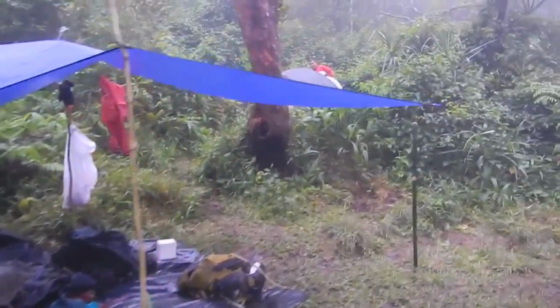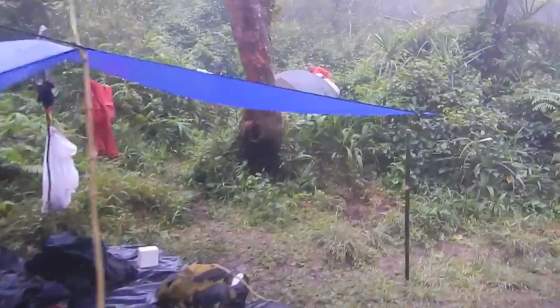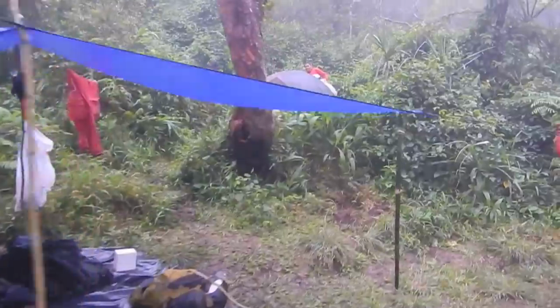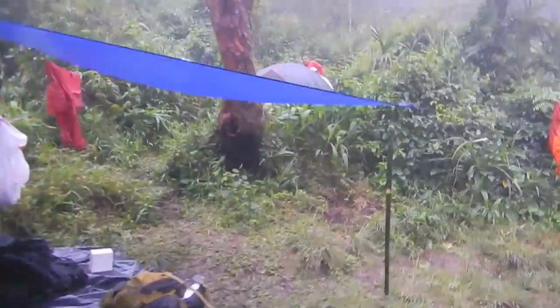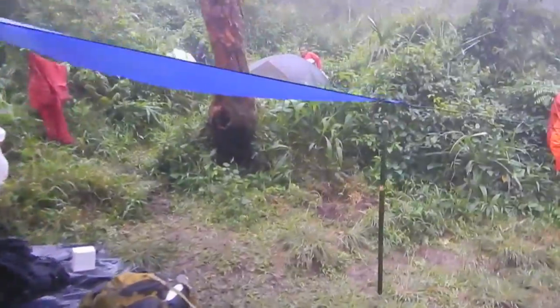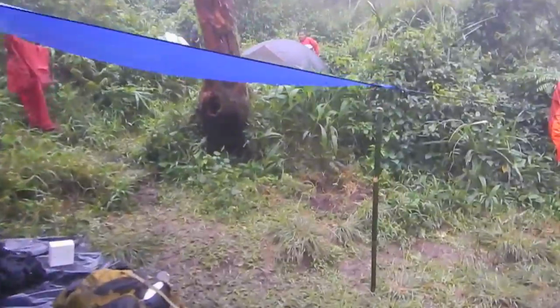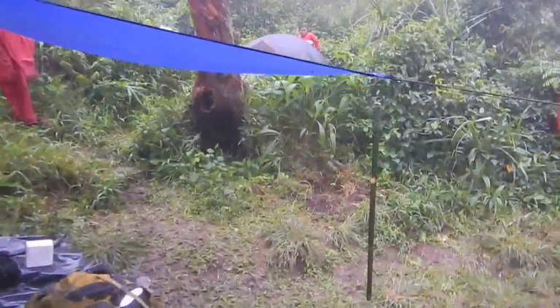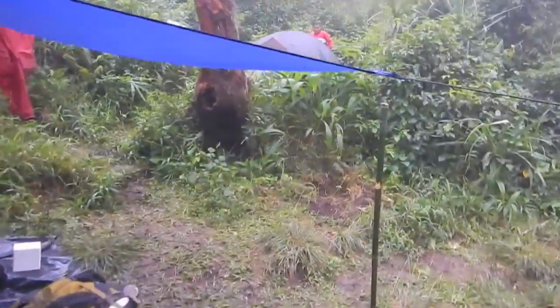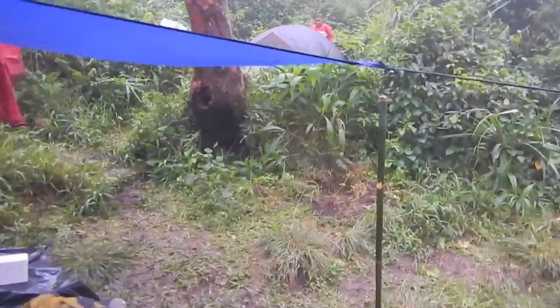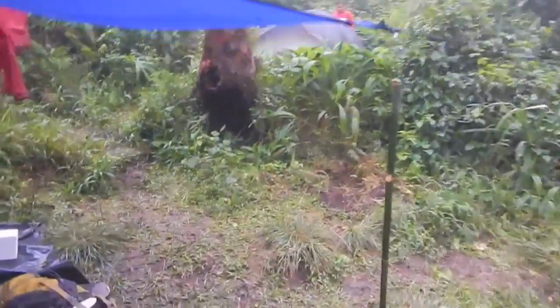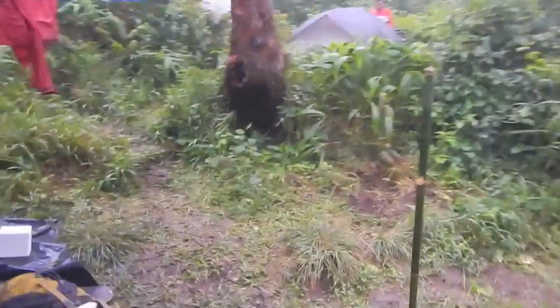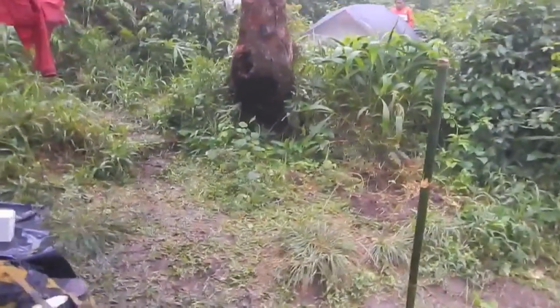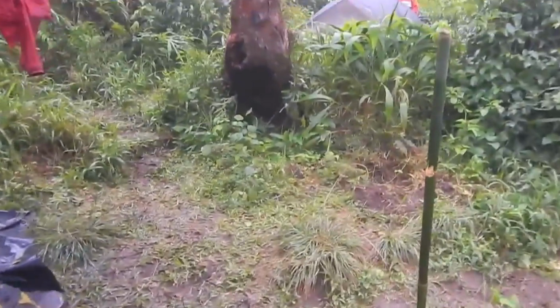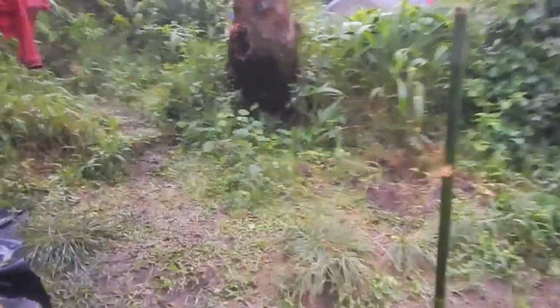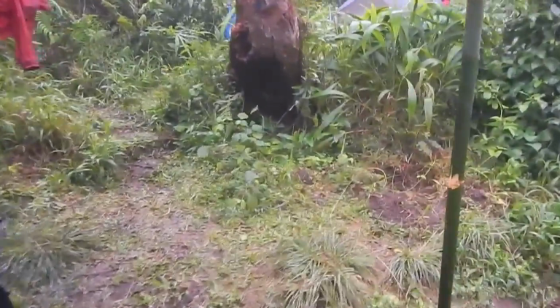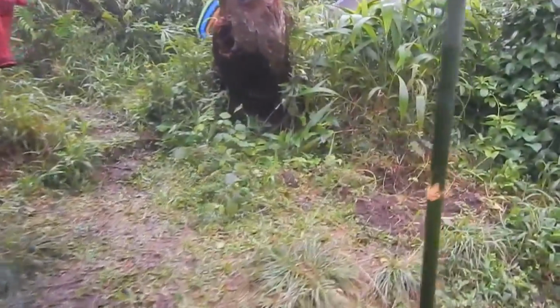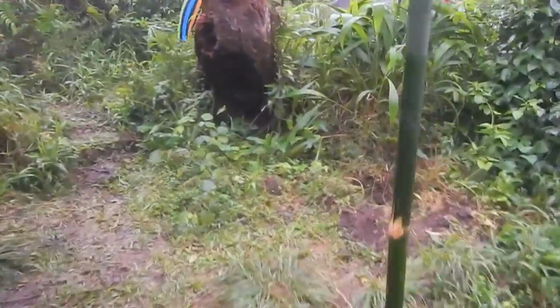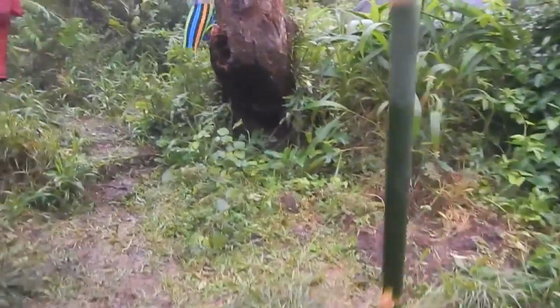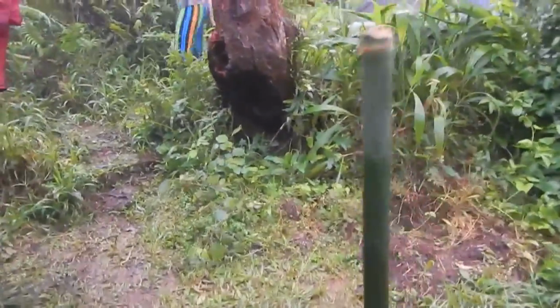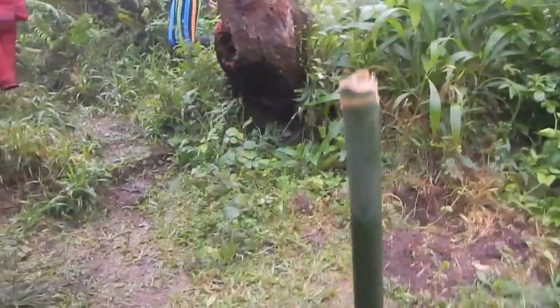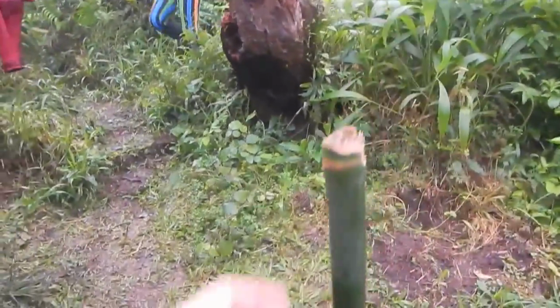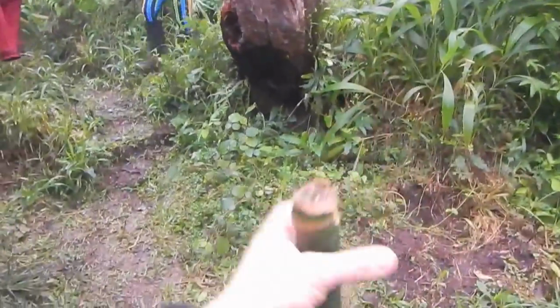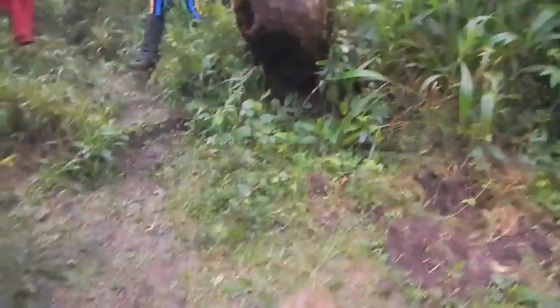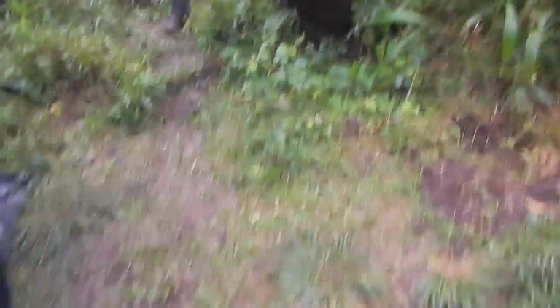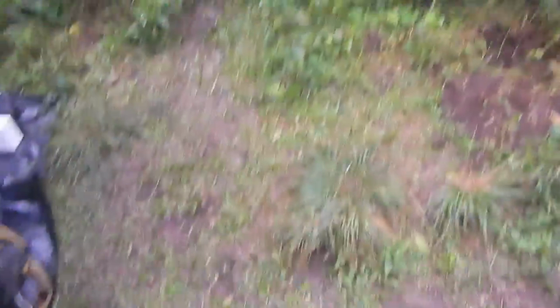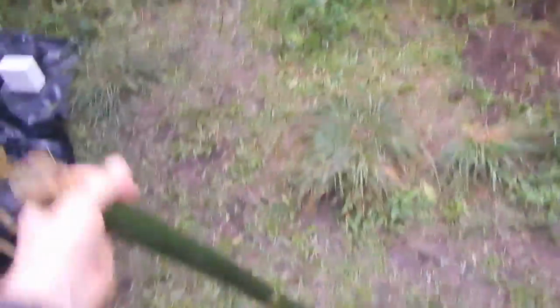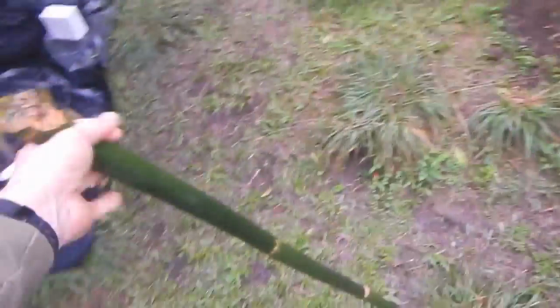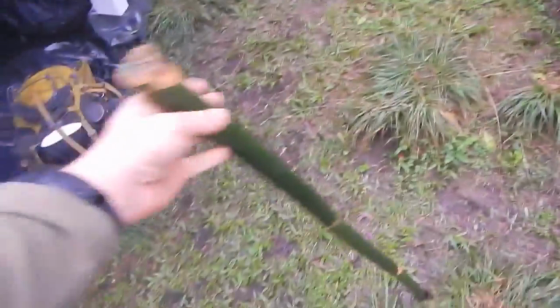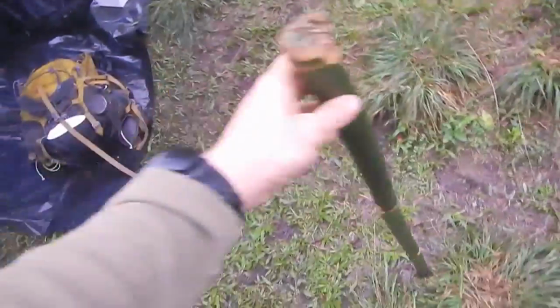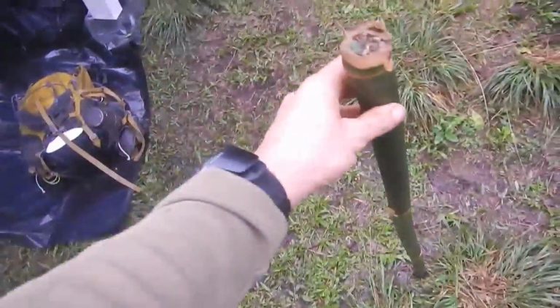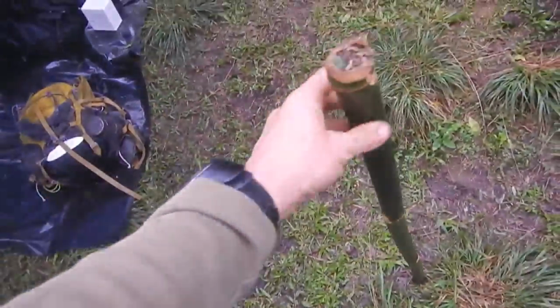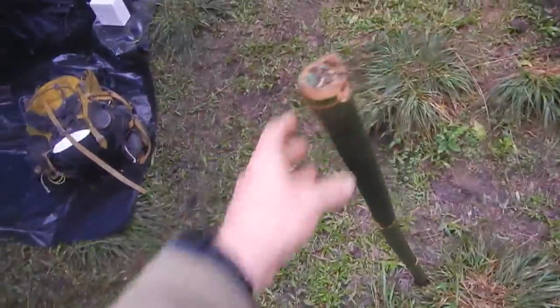Over here we have a trekking pole that one of the porters made for me yesterday out of bamboo.